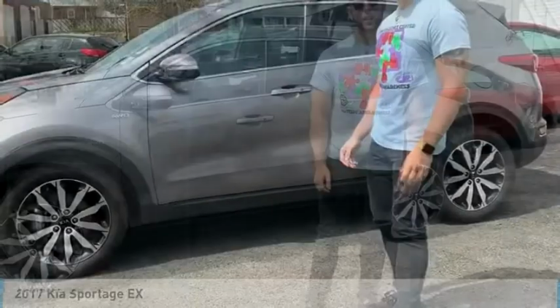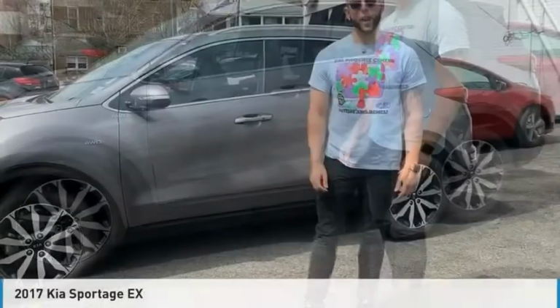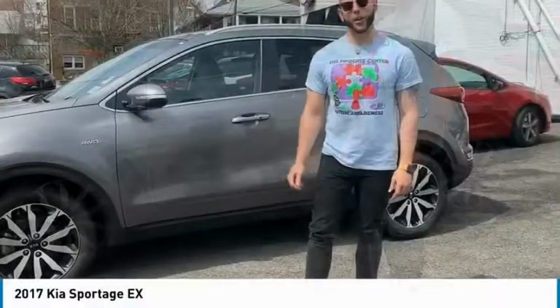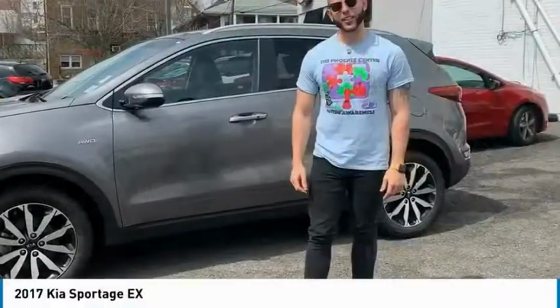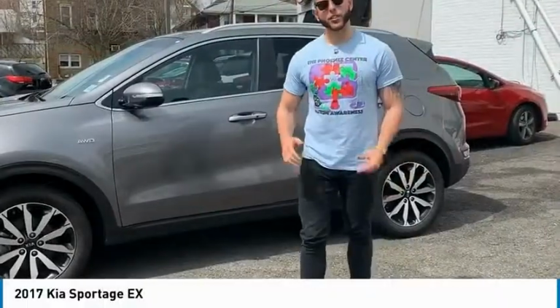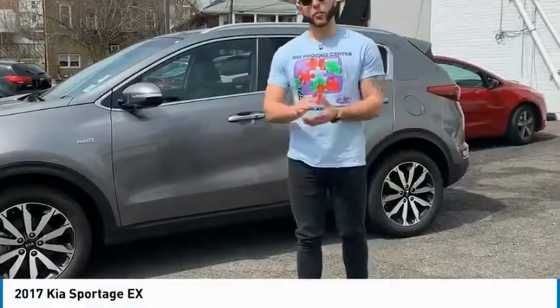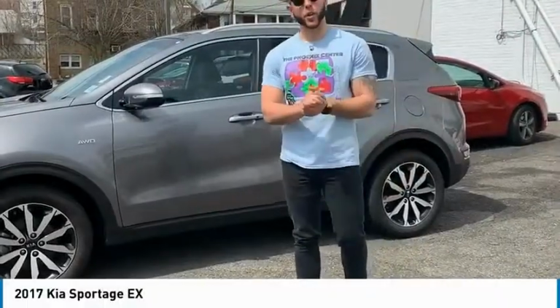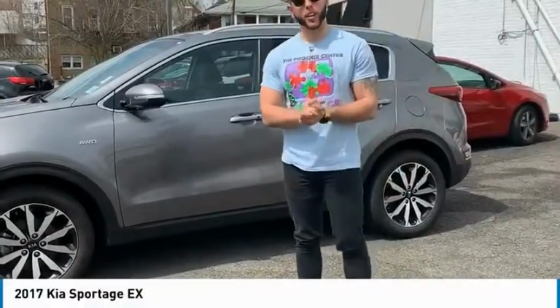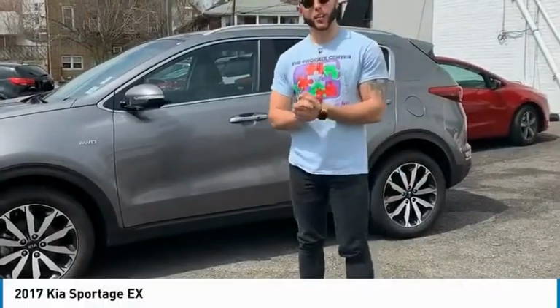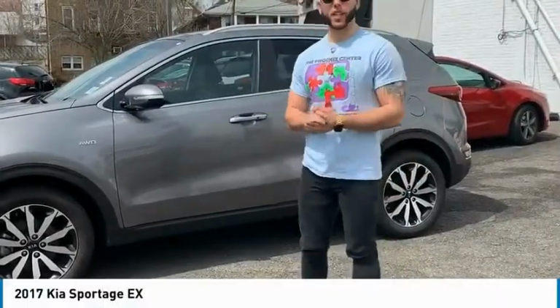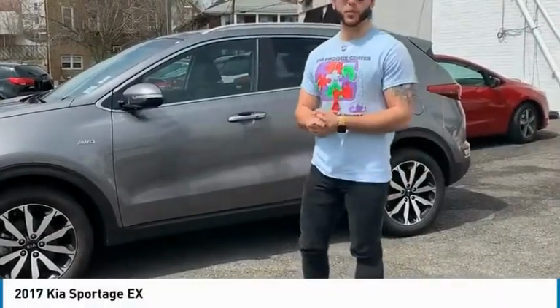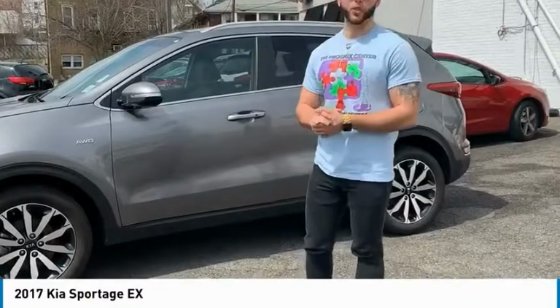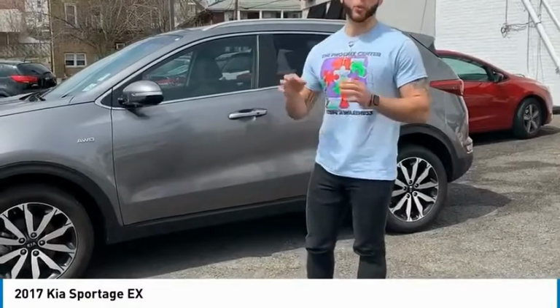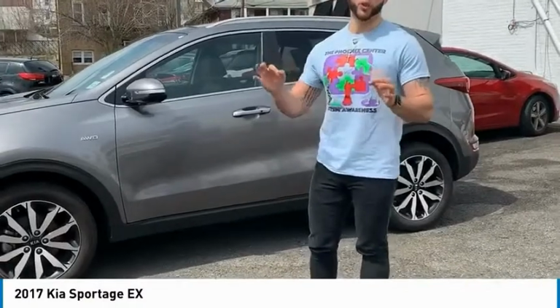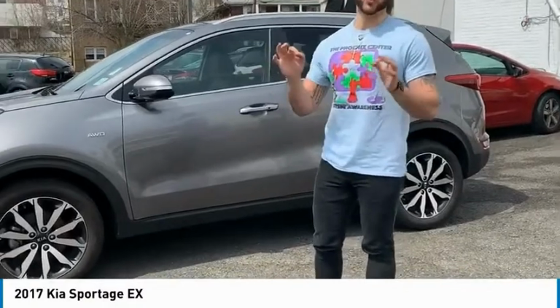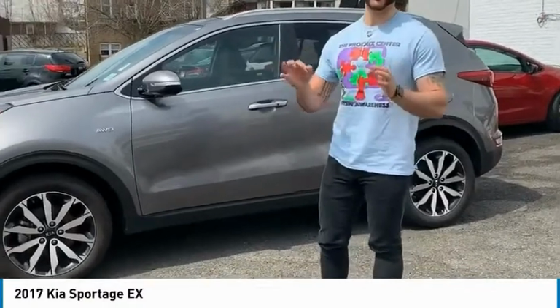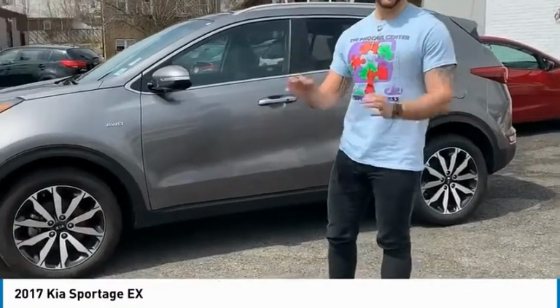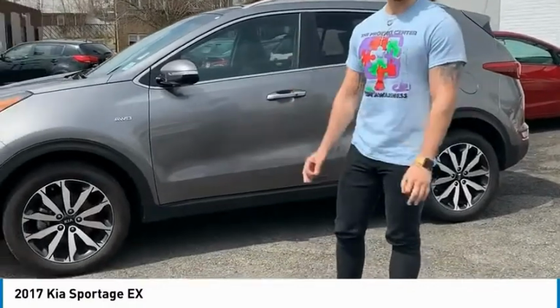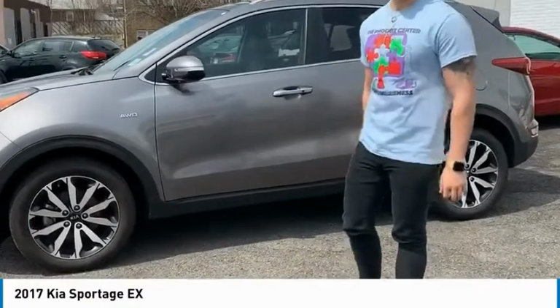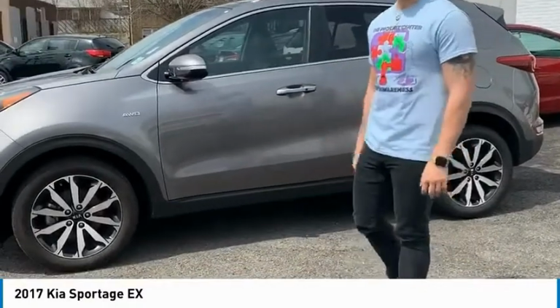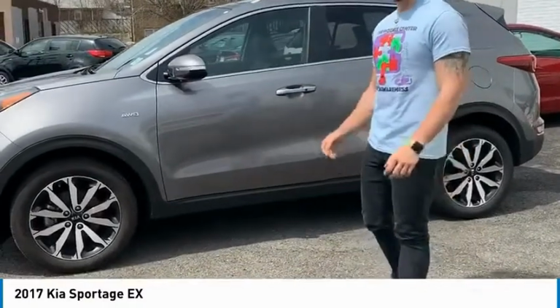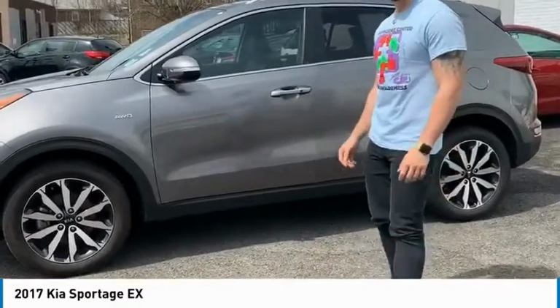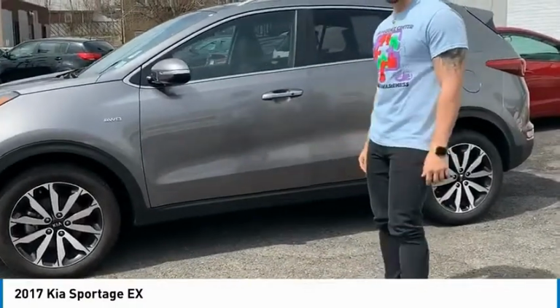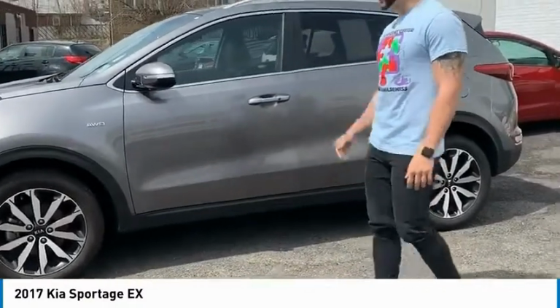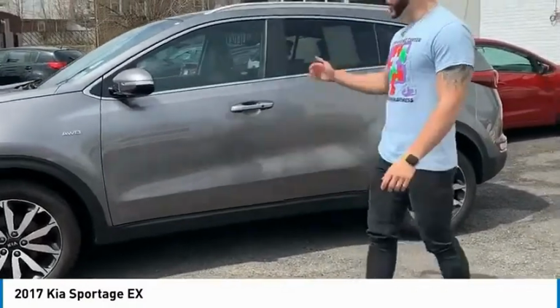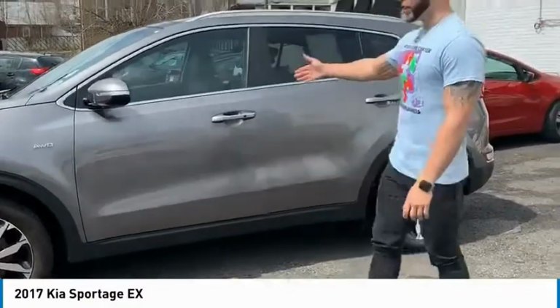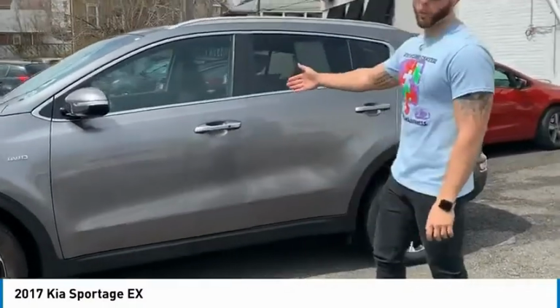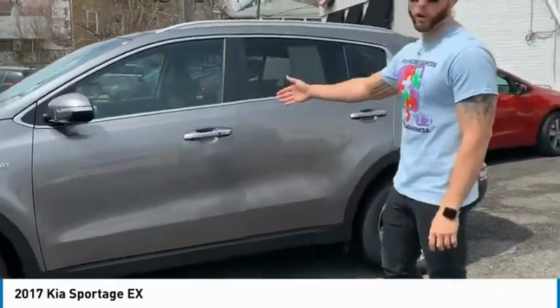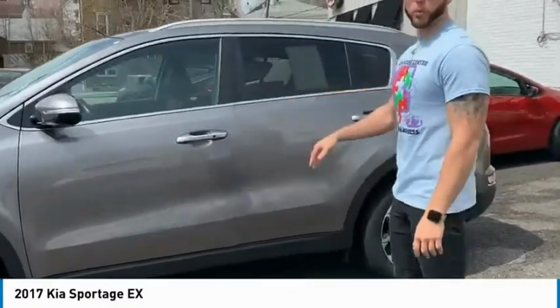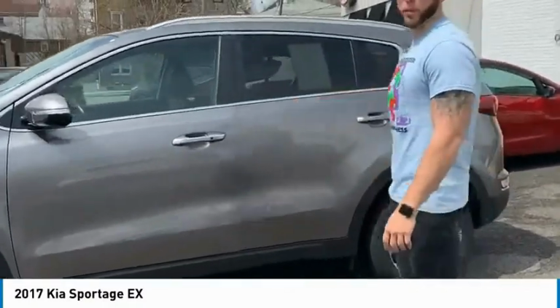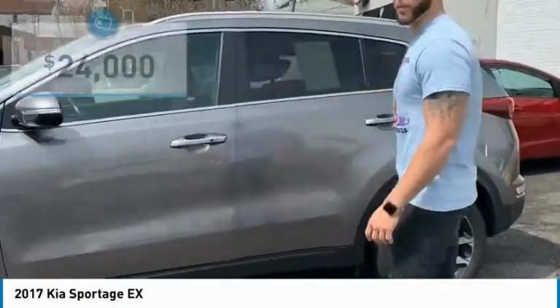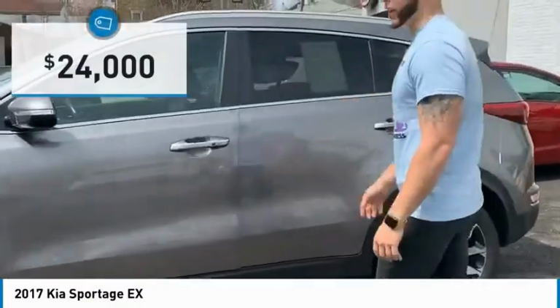How are you guys? This is Frank from Nutella KIA. Today I'm going to be showing you a beautiful 2017 certified pre-owned KIA Sportage with a premium package.